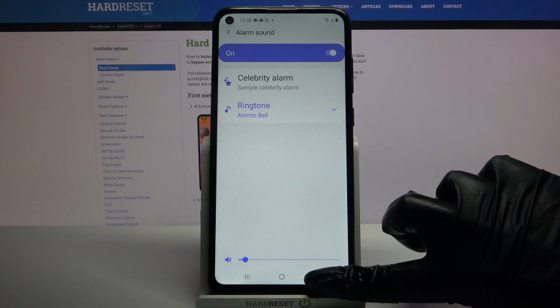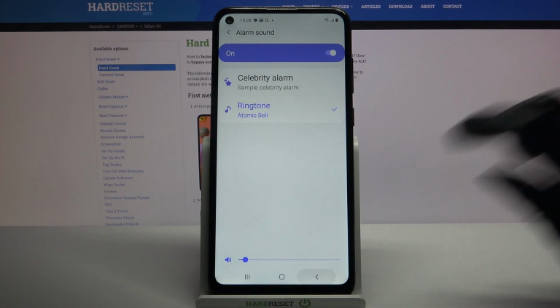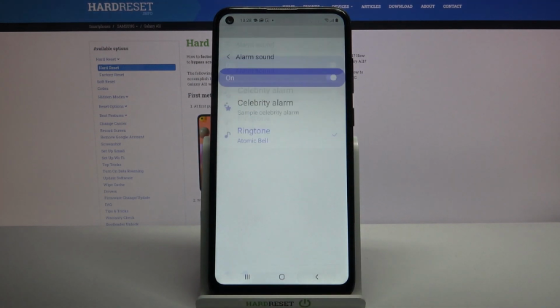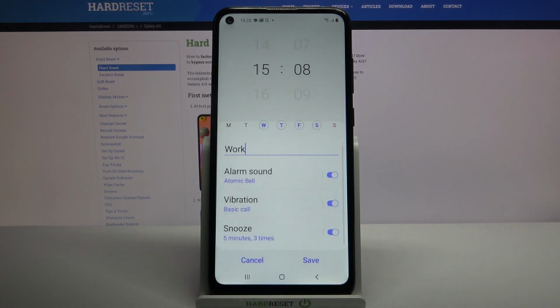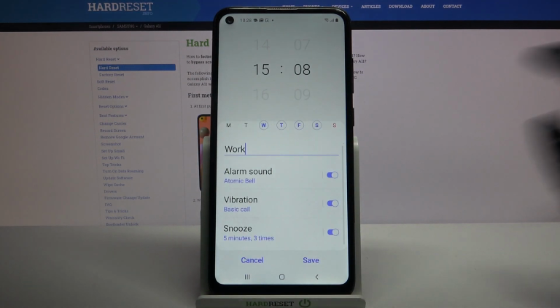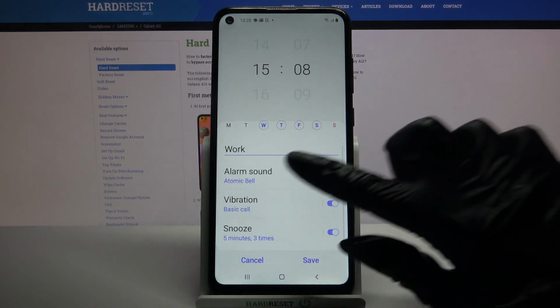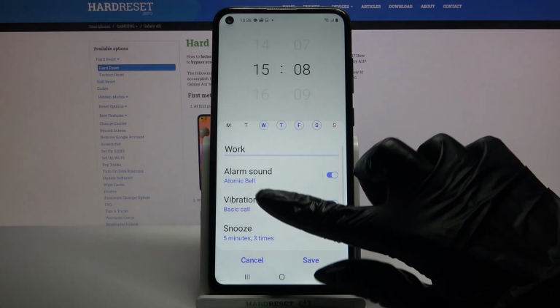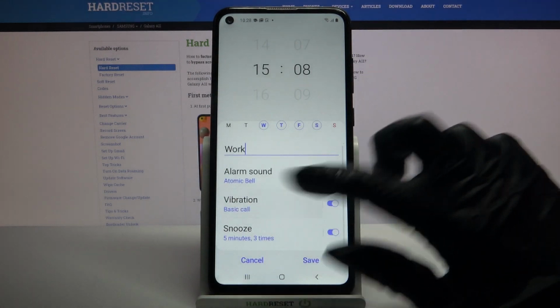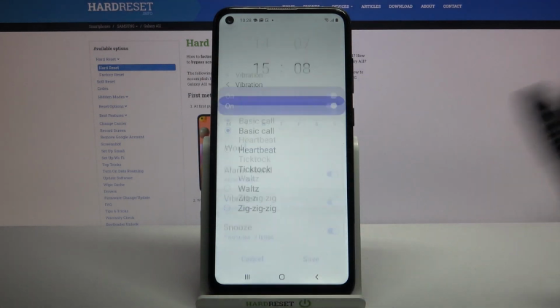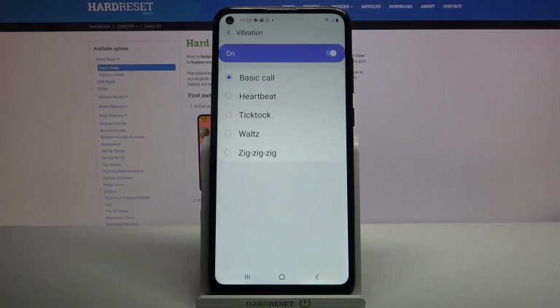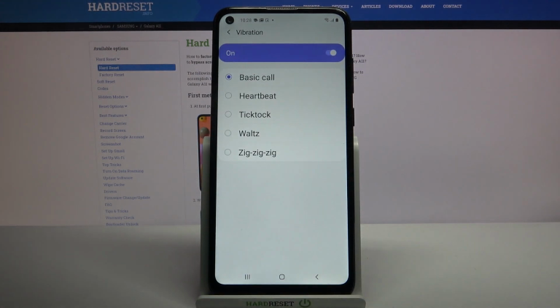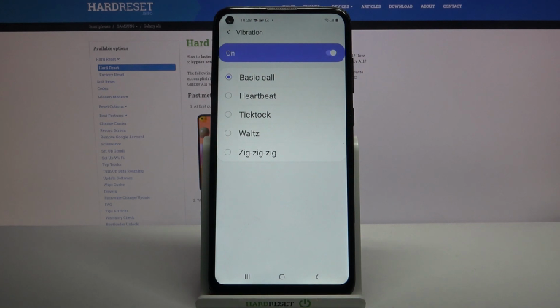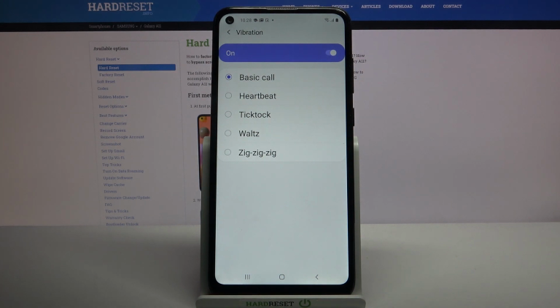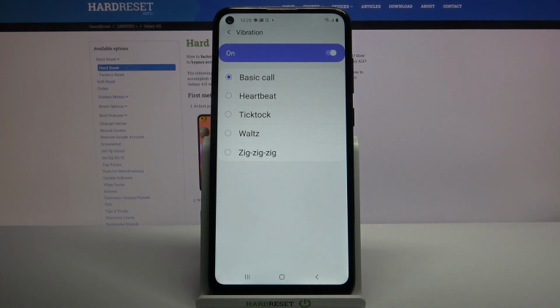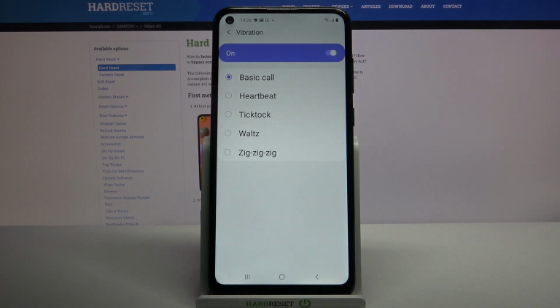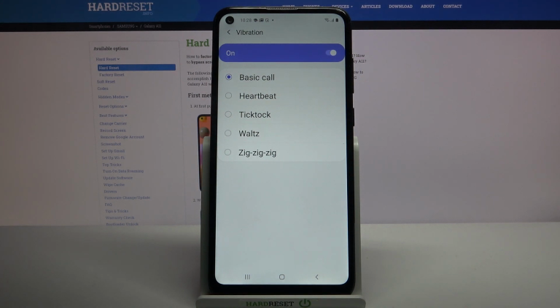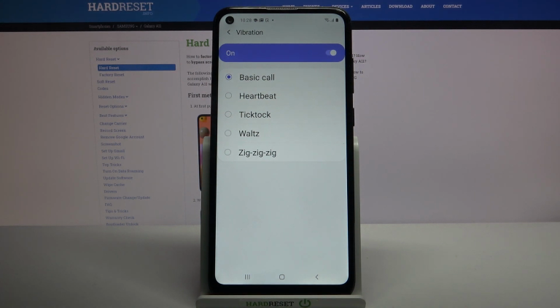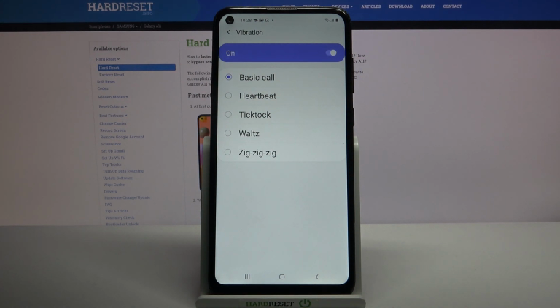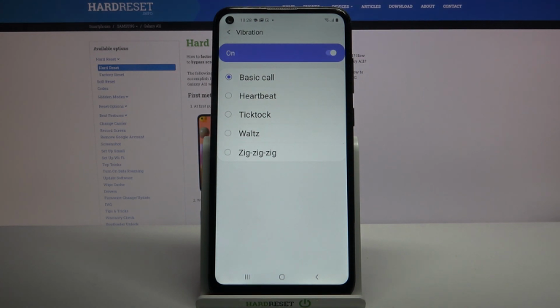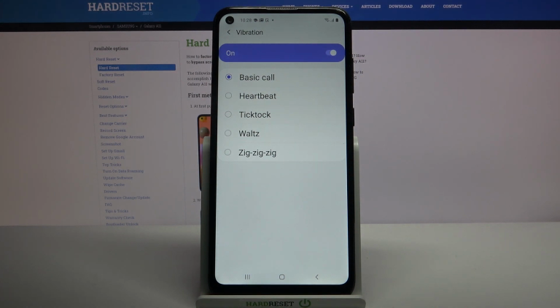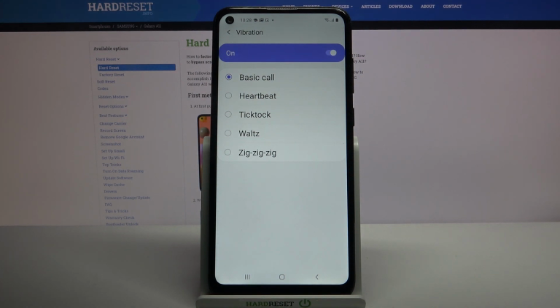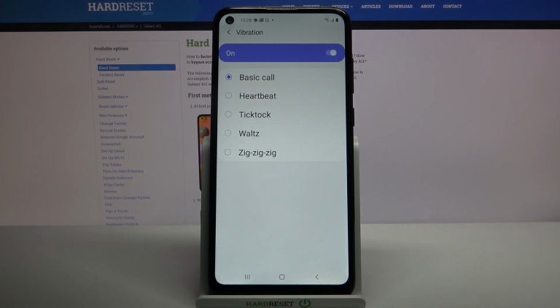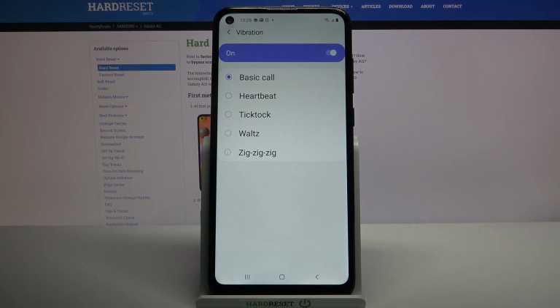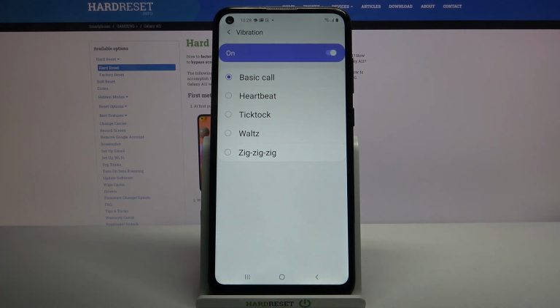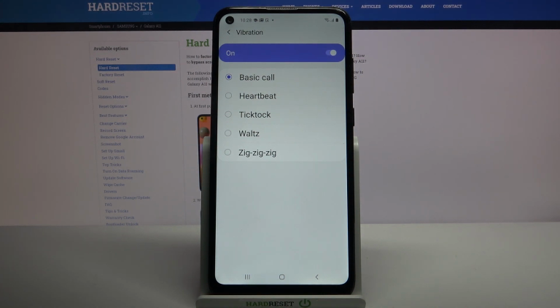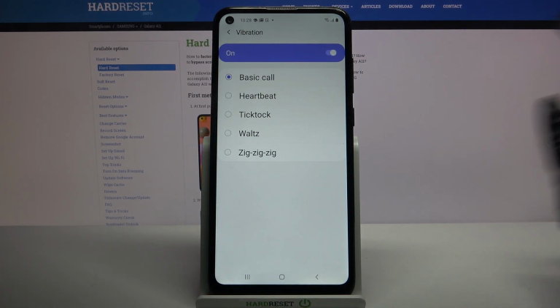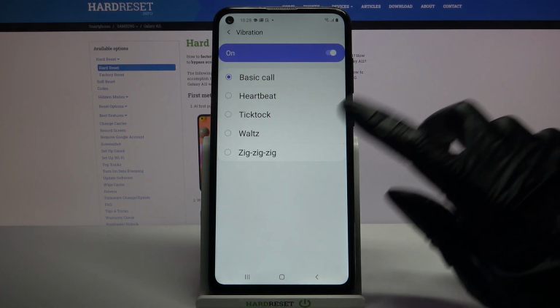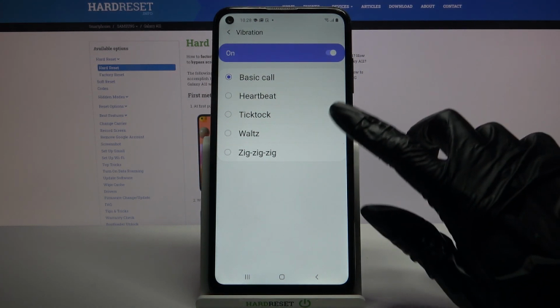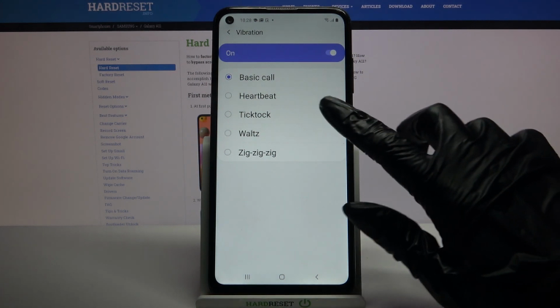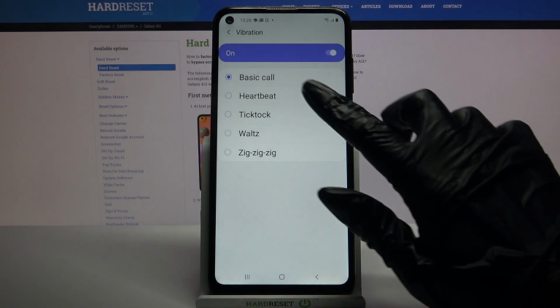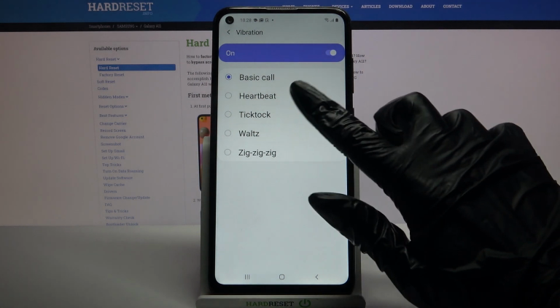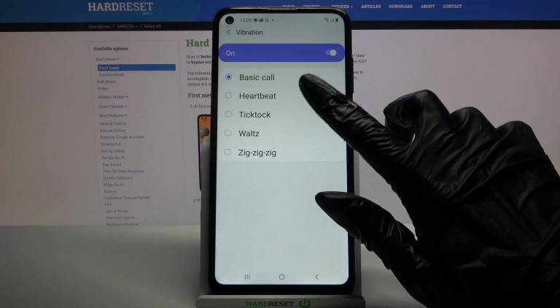Go back again, choose vibration and pick a vibration pattern by clicking on one of them and going back again.